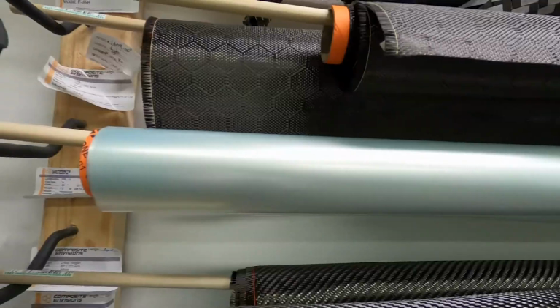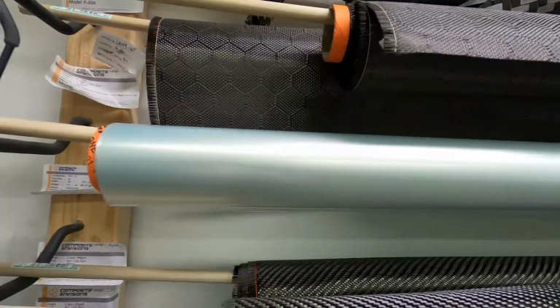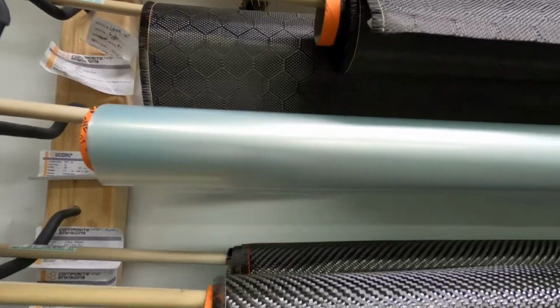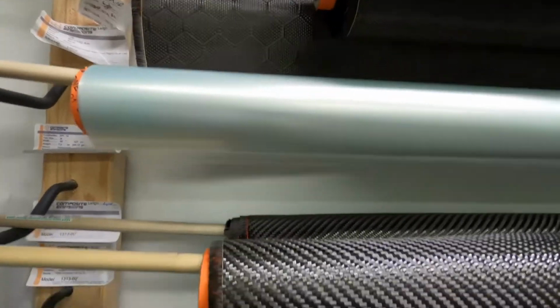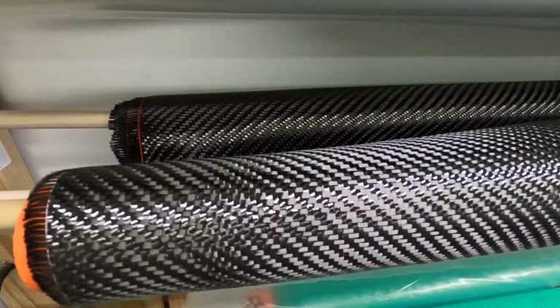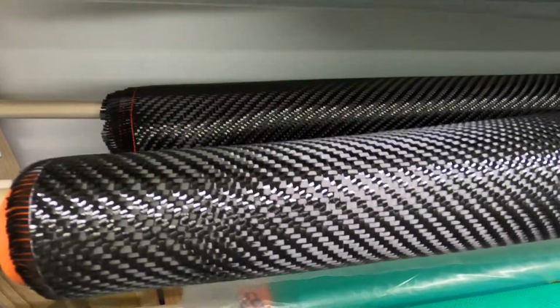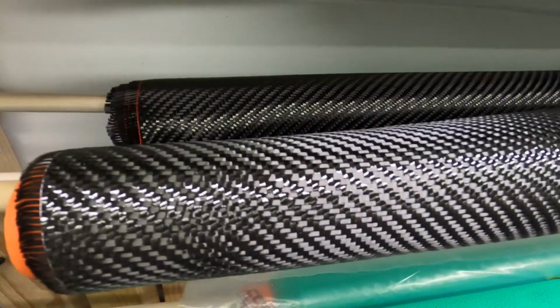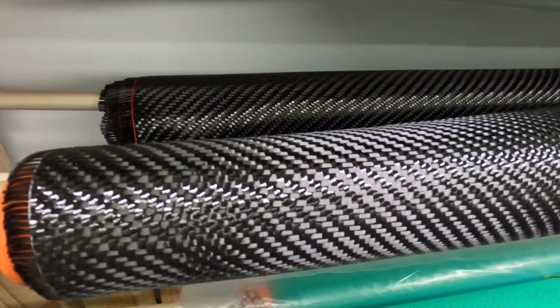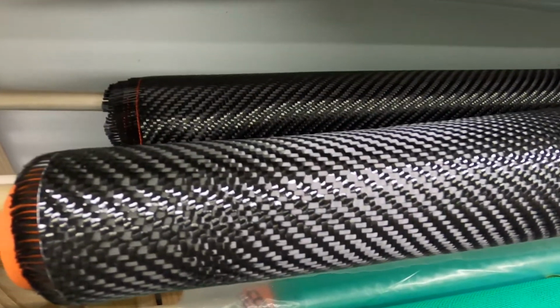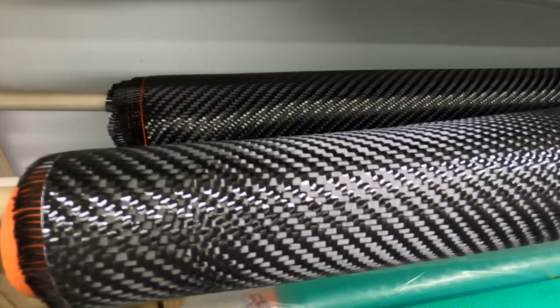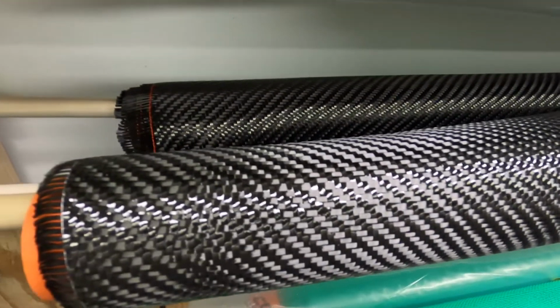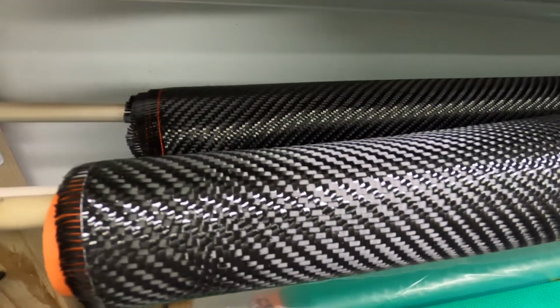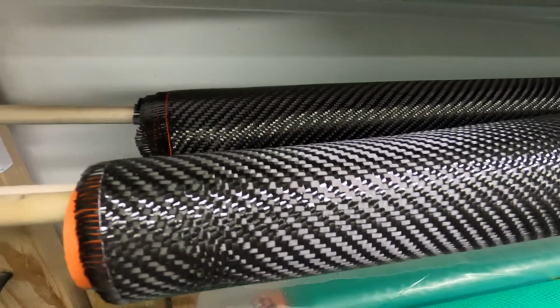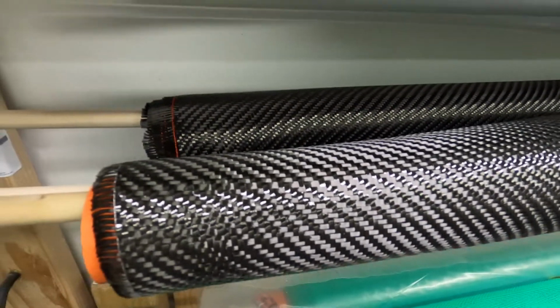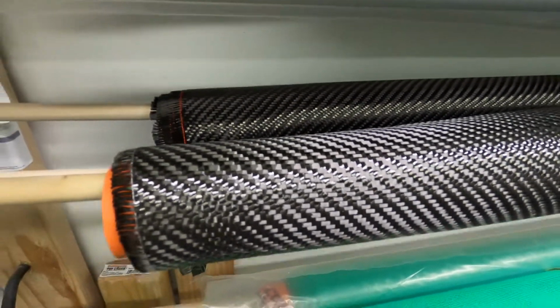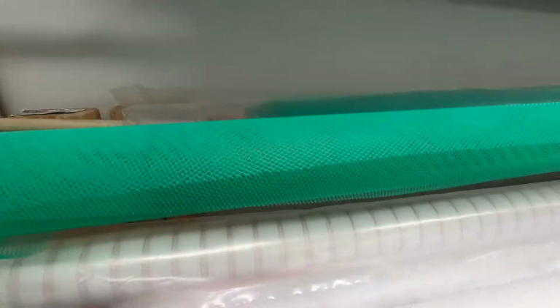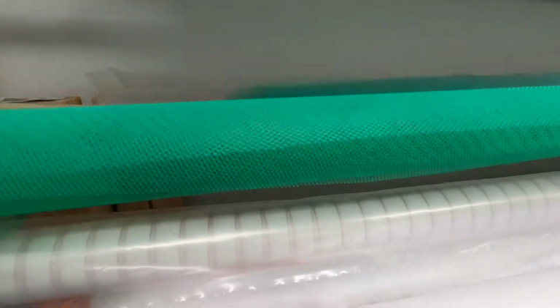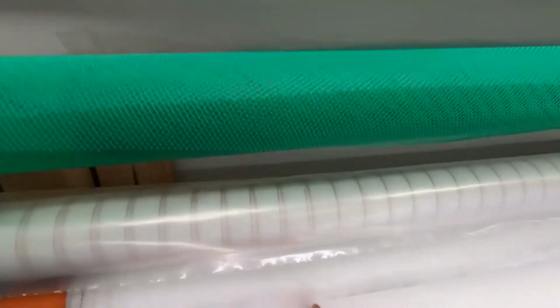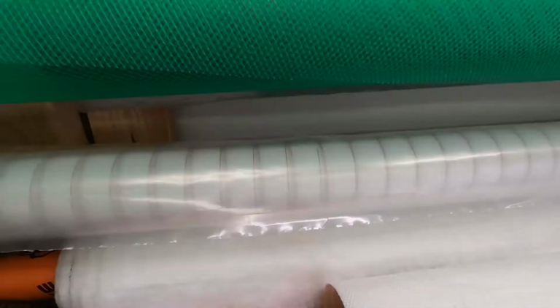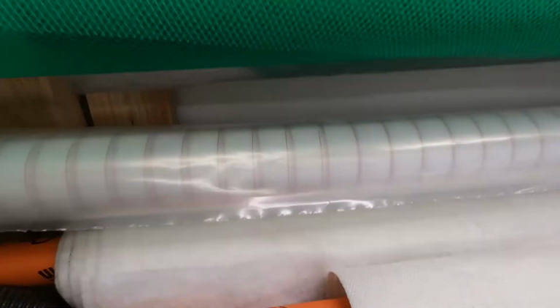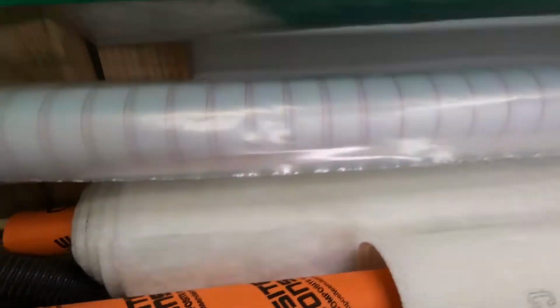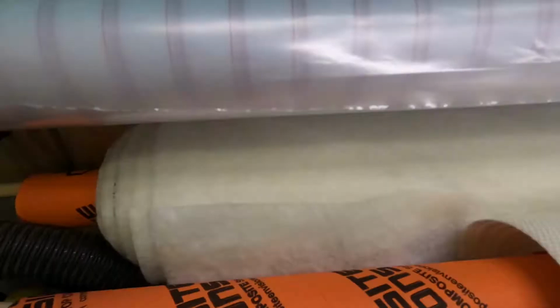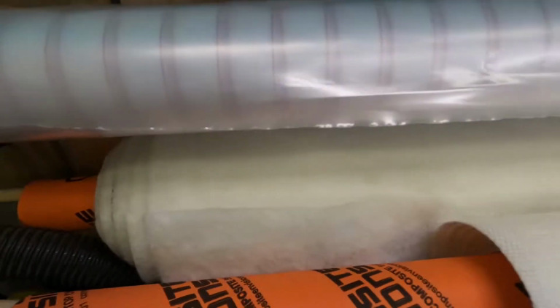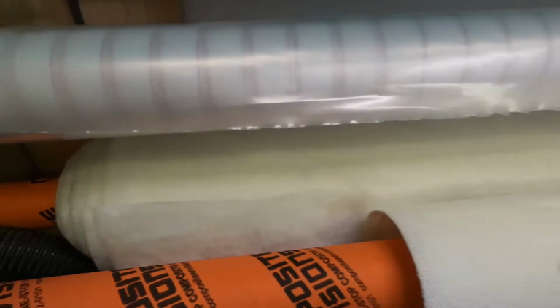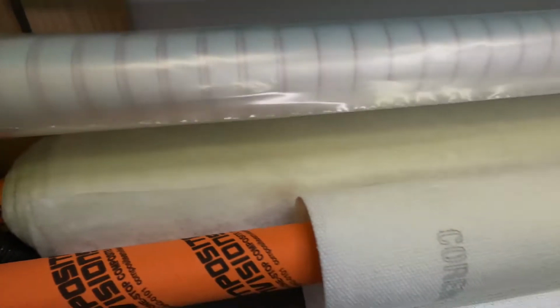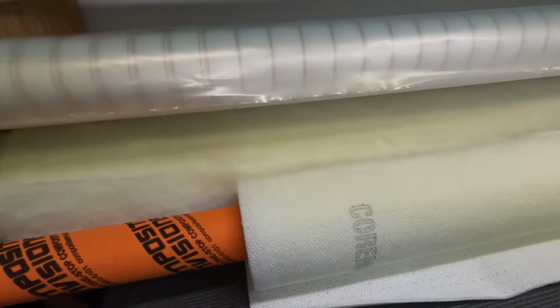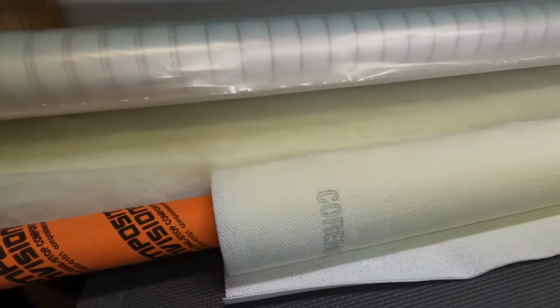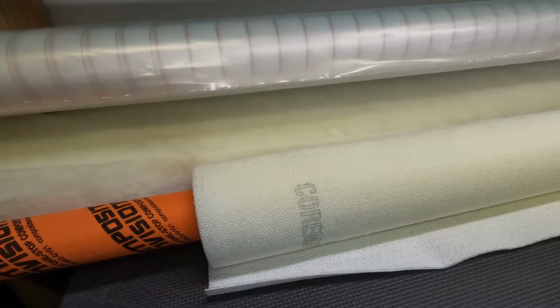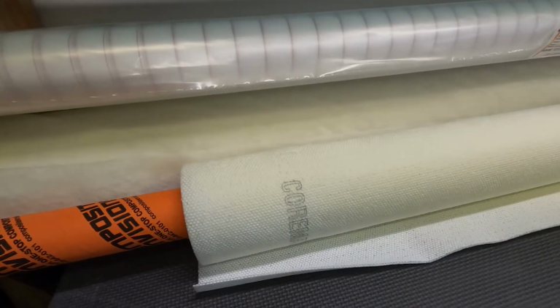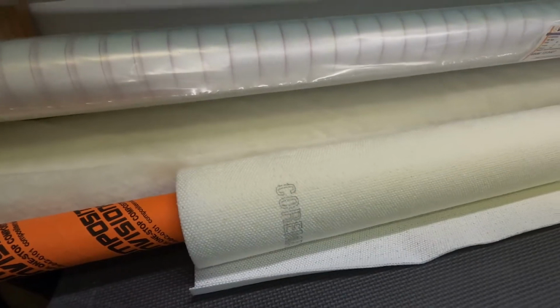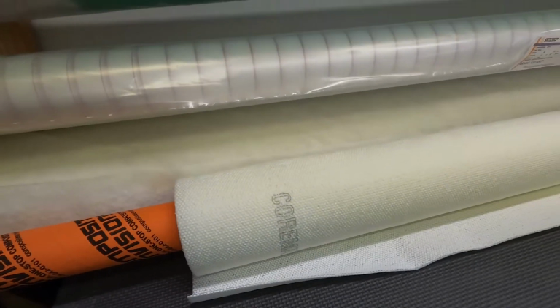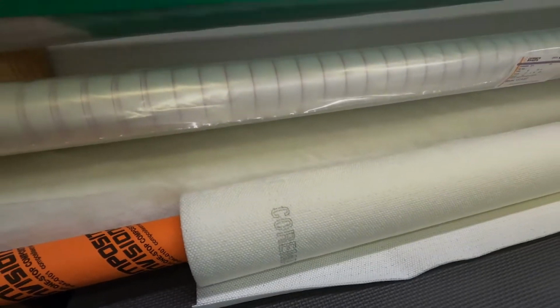We also have vacuum bag, different thicknesses of 2x2, flow mesh, peel ply, leader cloth, and finally core mat.